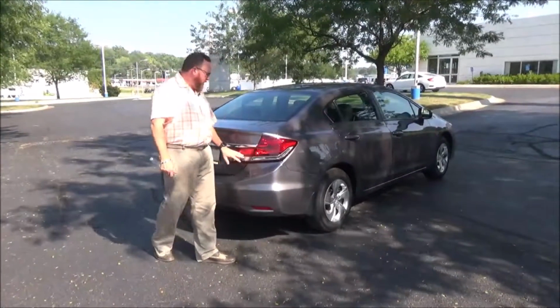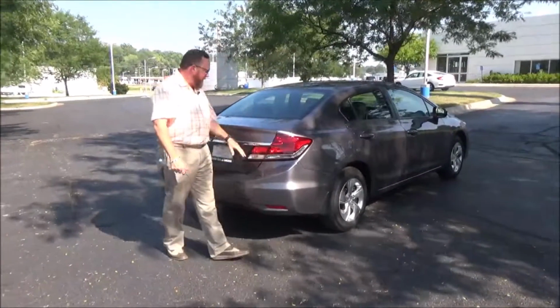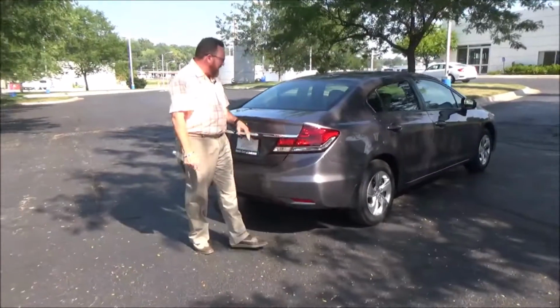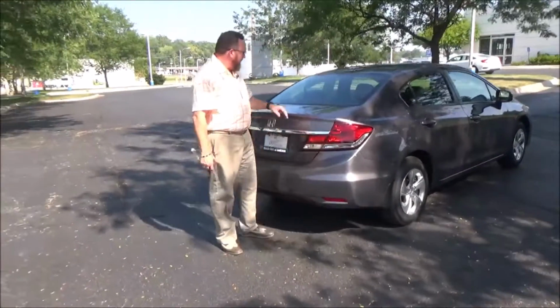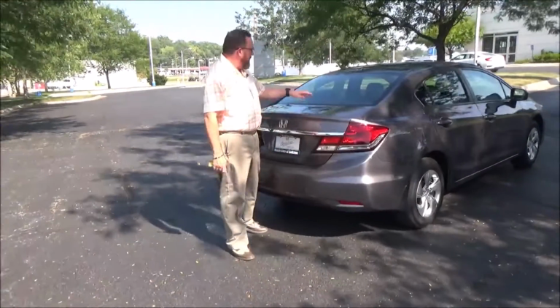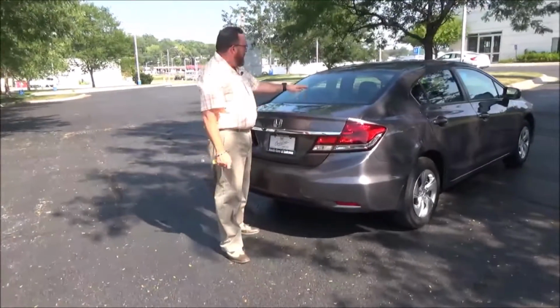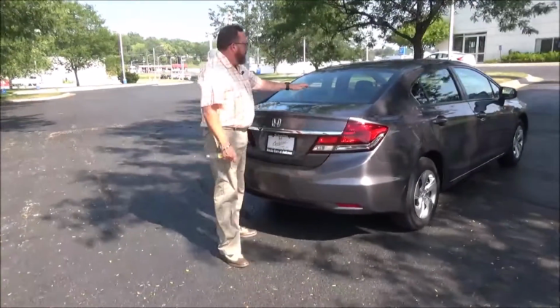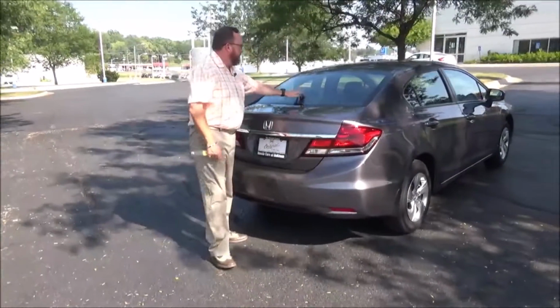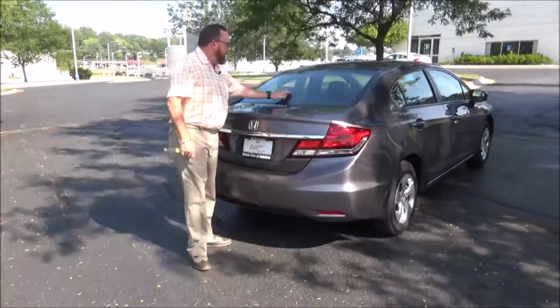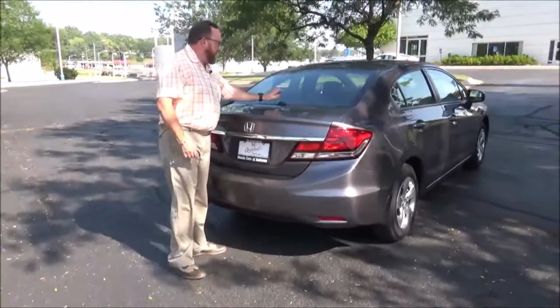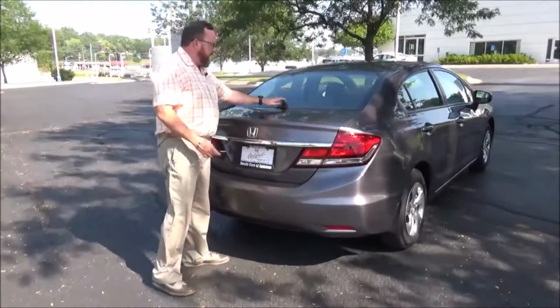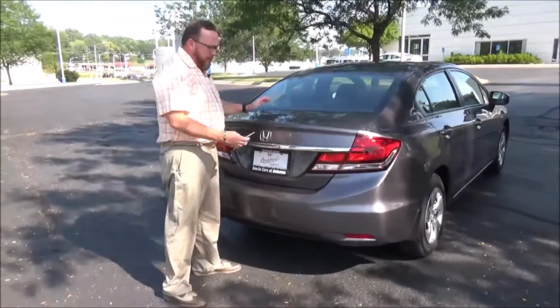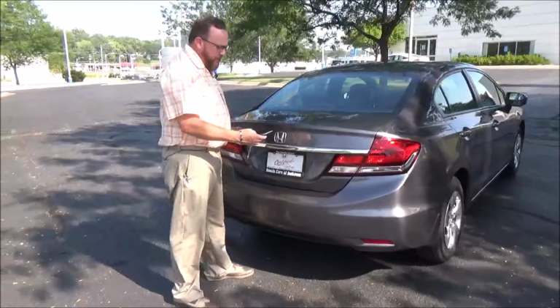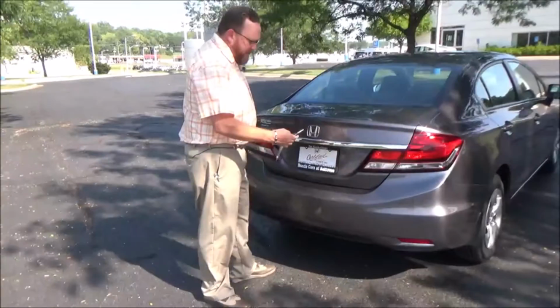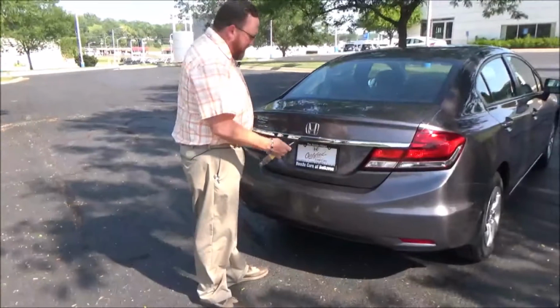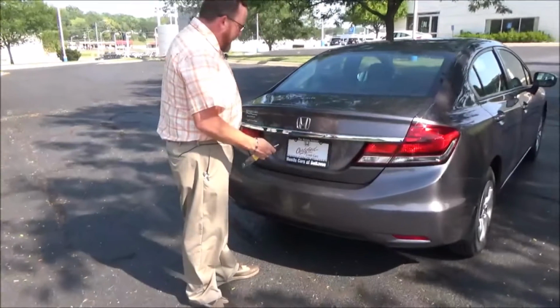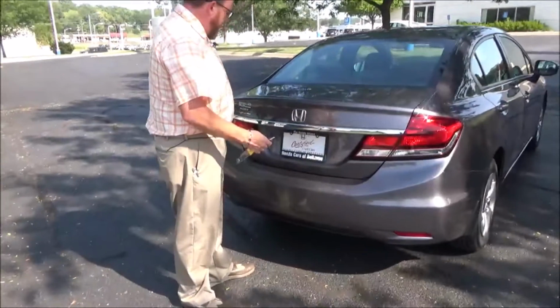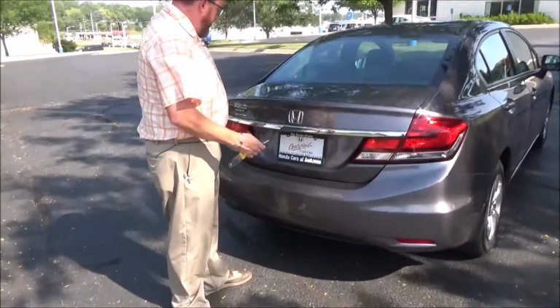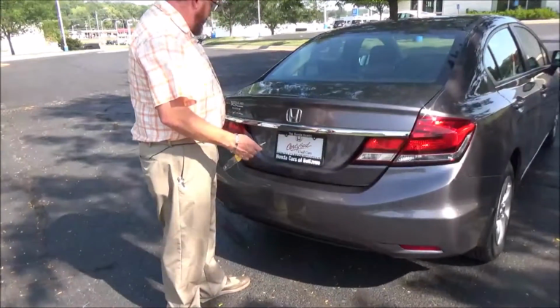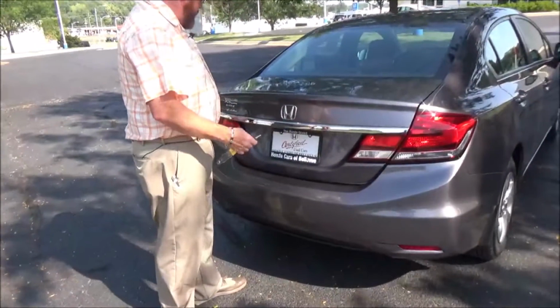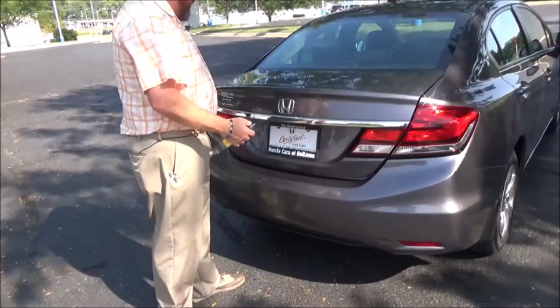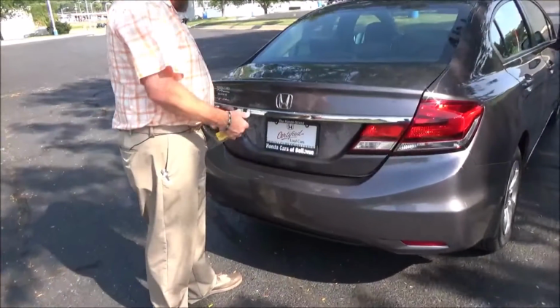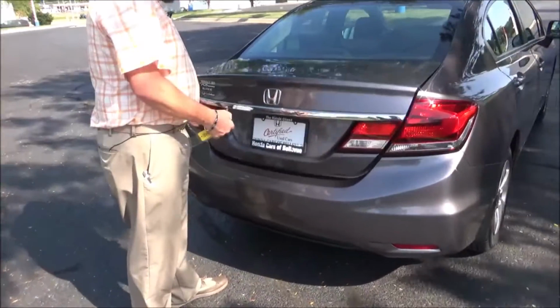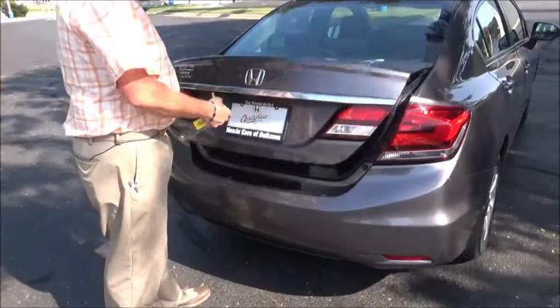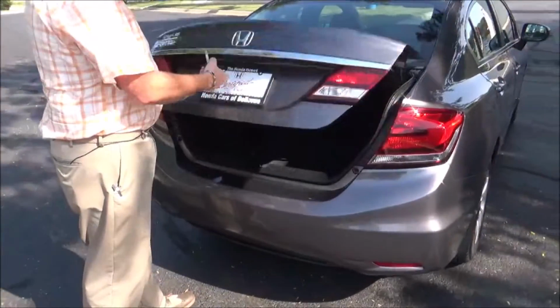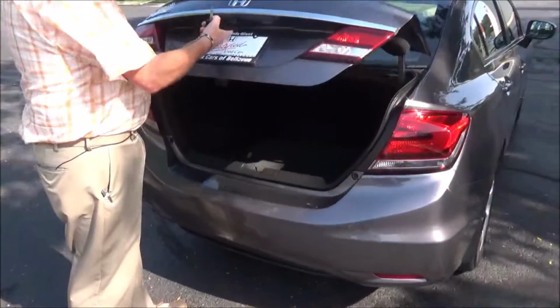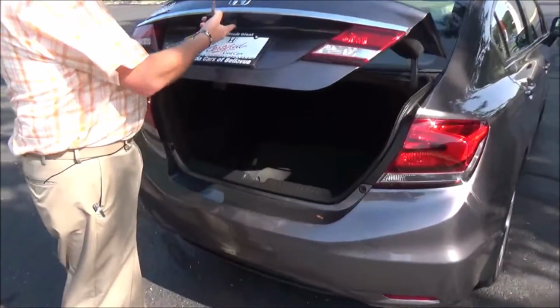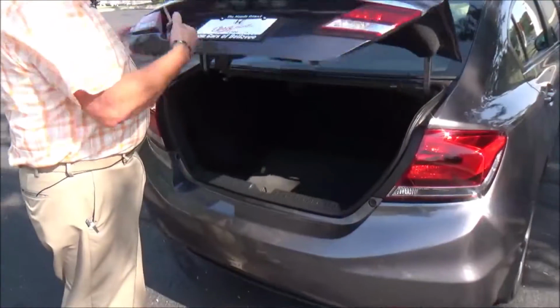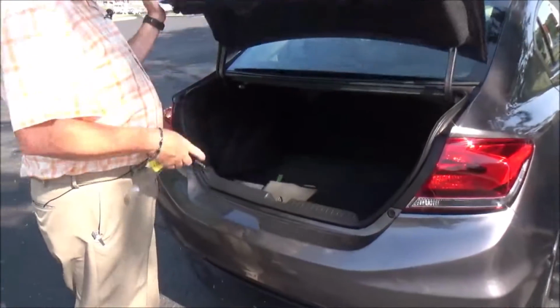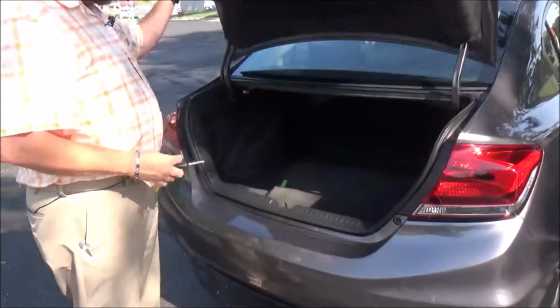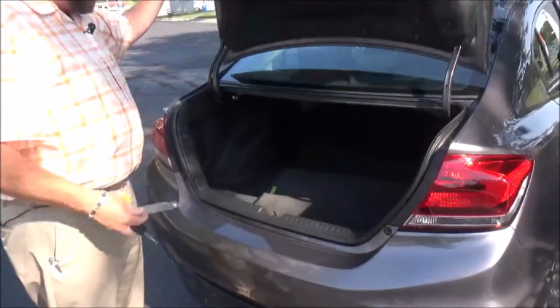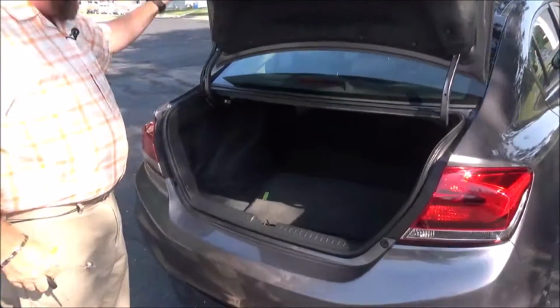Wrap-around tail light, rear window defrost, high mount brake light, remote access to the trunk. Backup camera is standard.